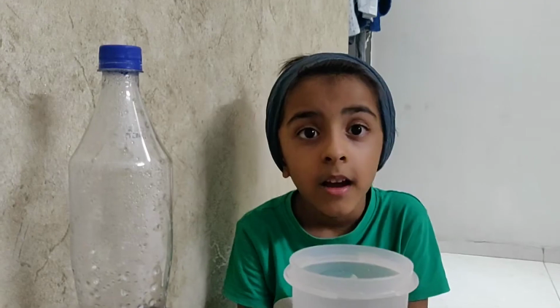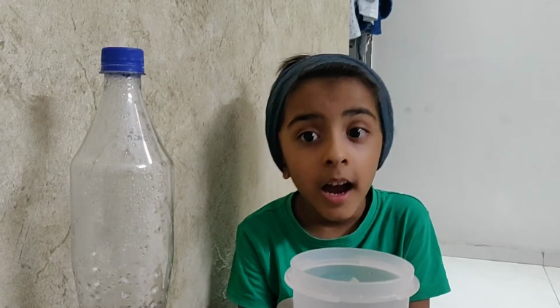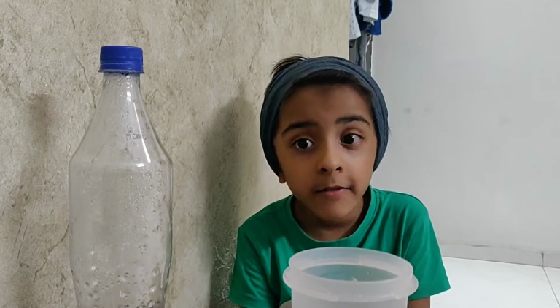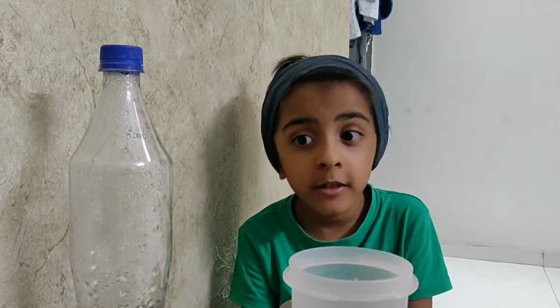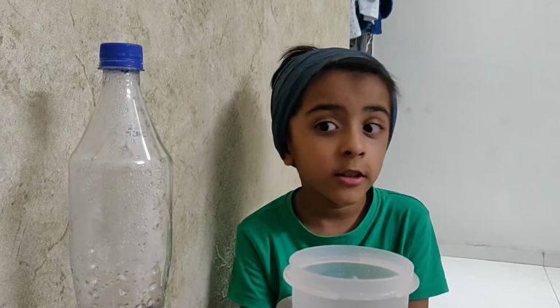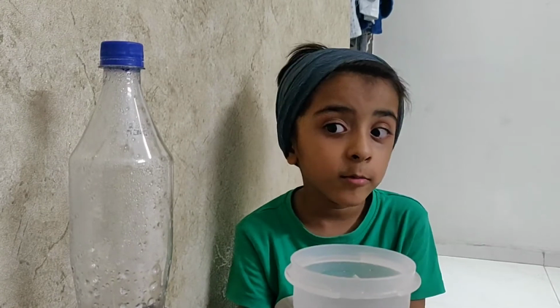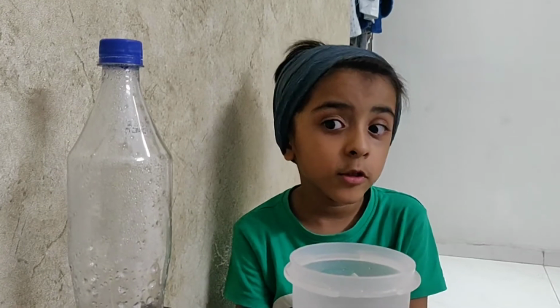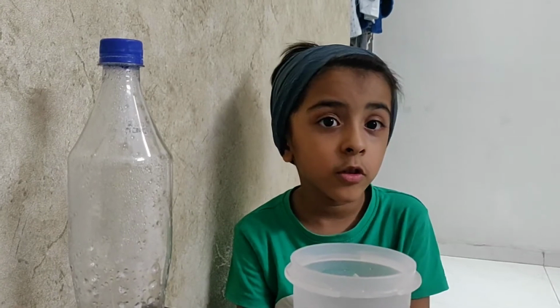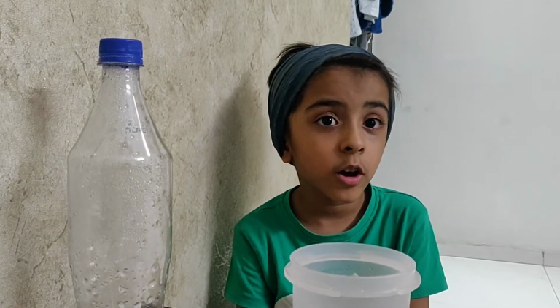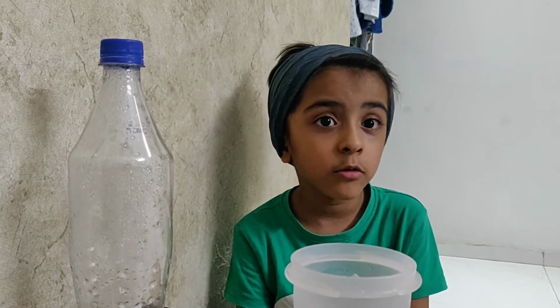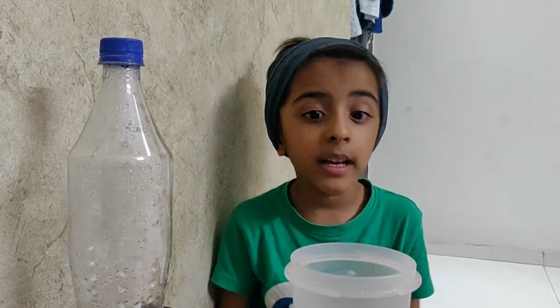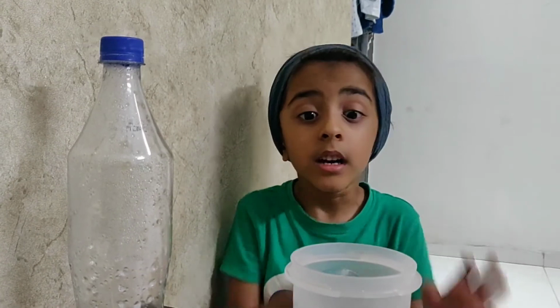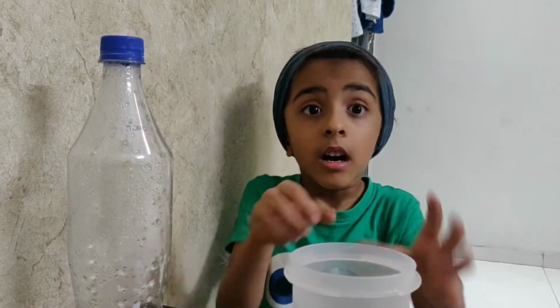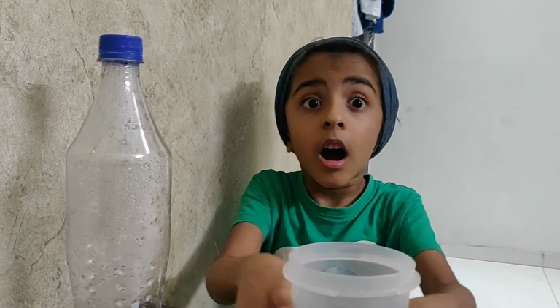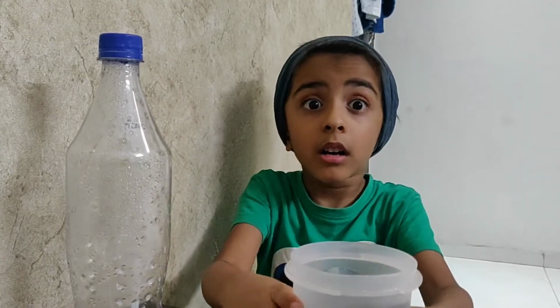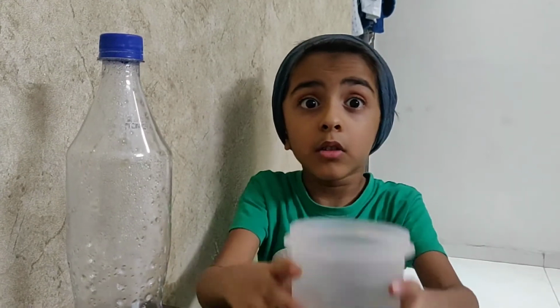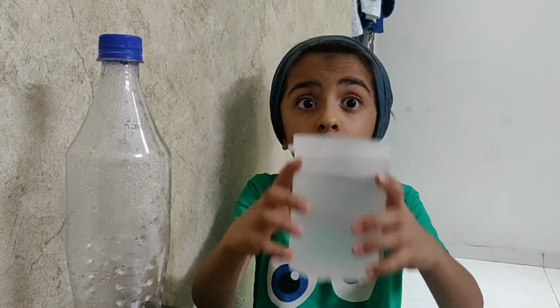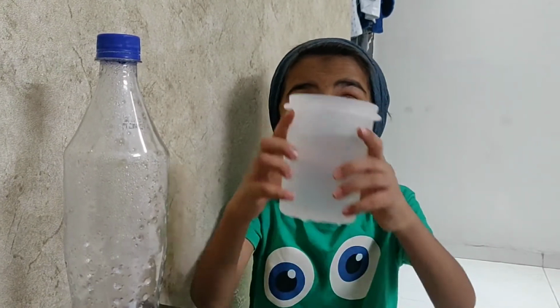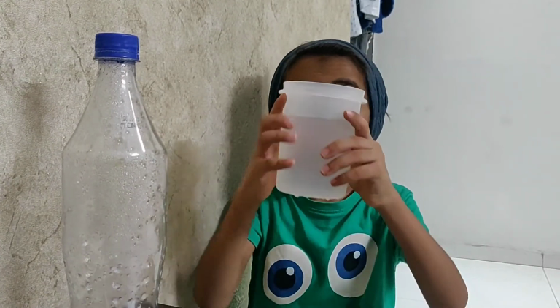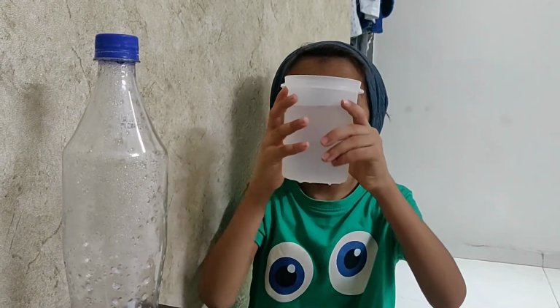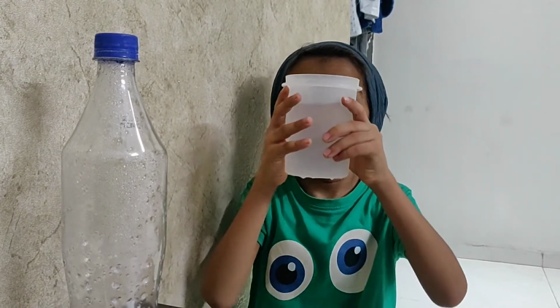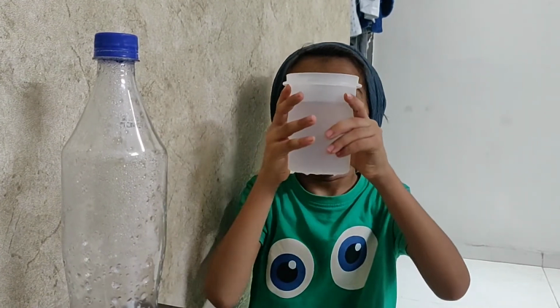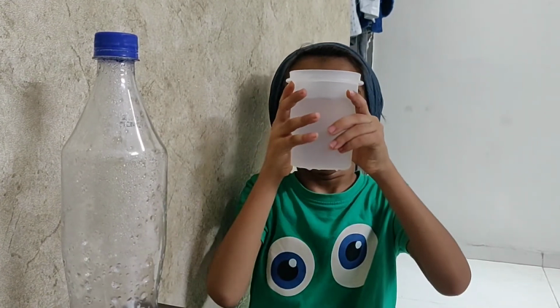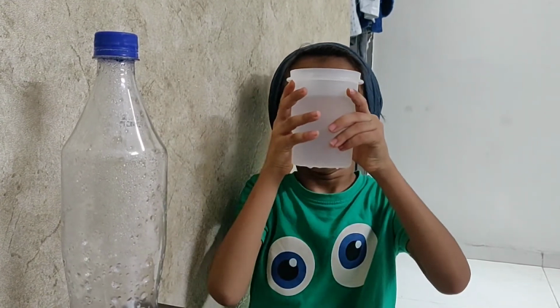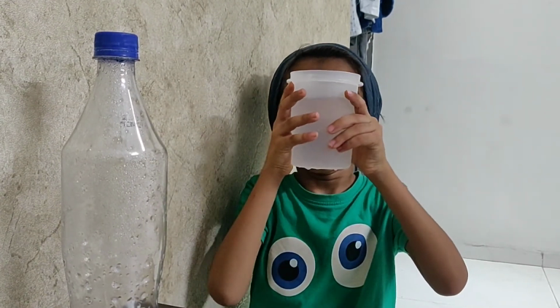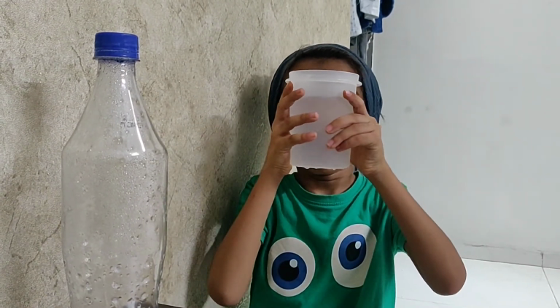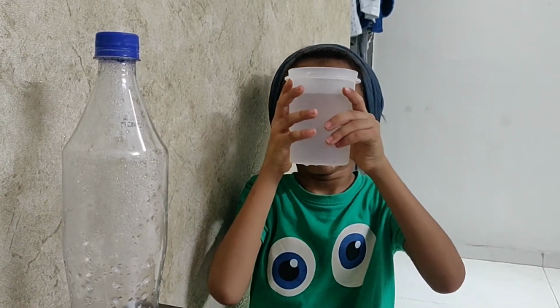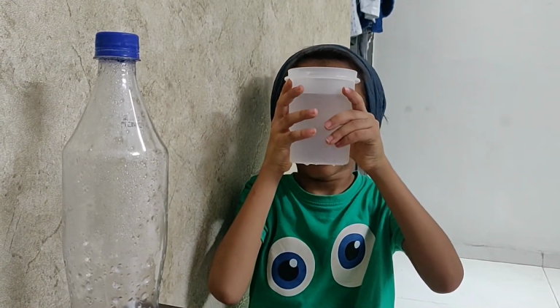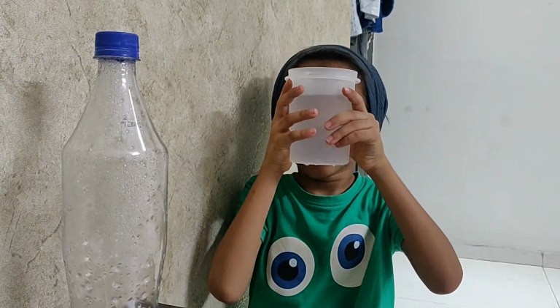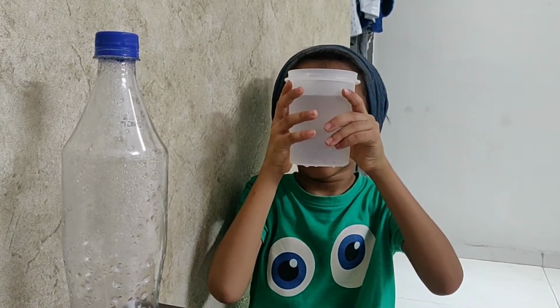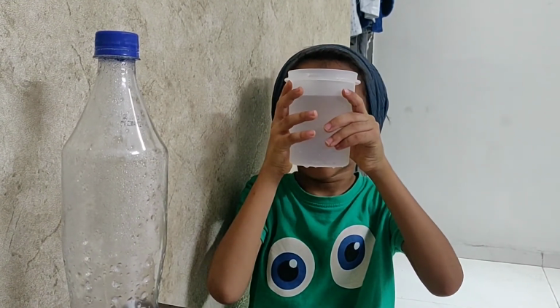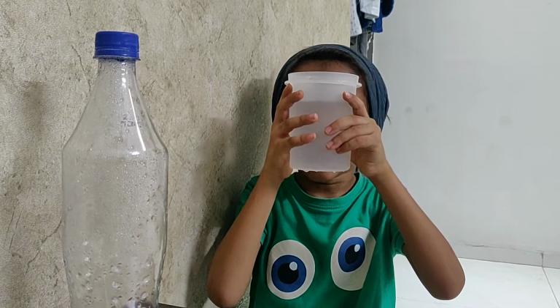Hi friends, today I'm going to show you how to make a cool science experiment.